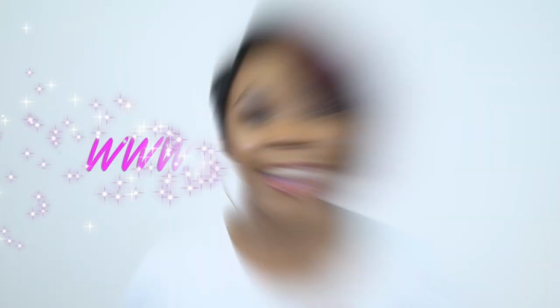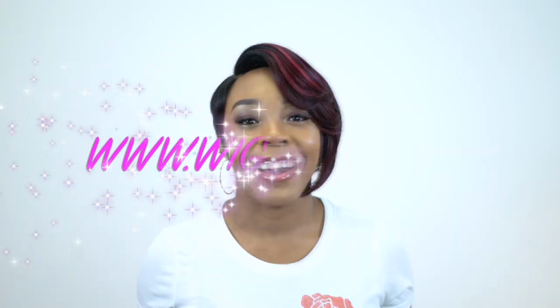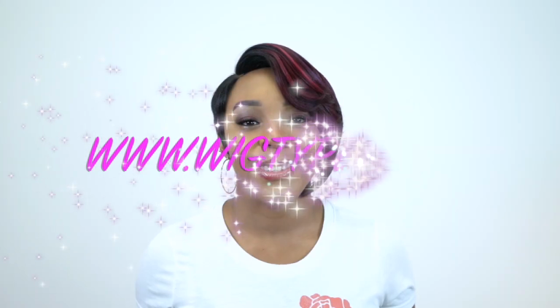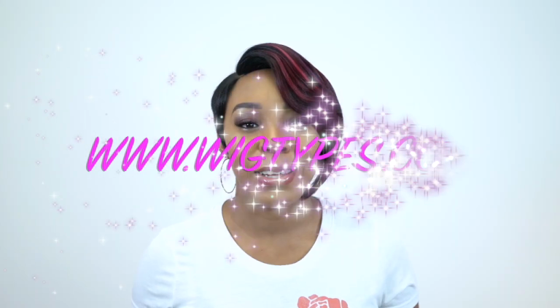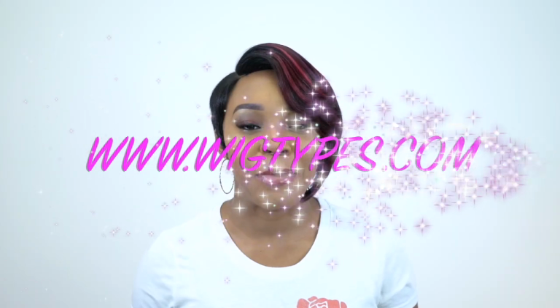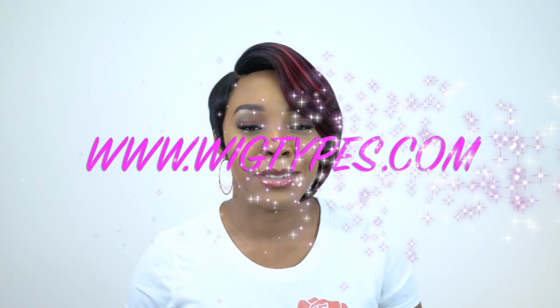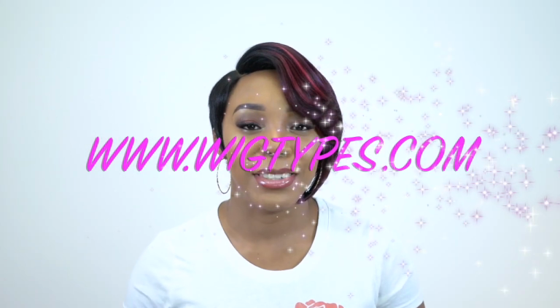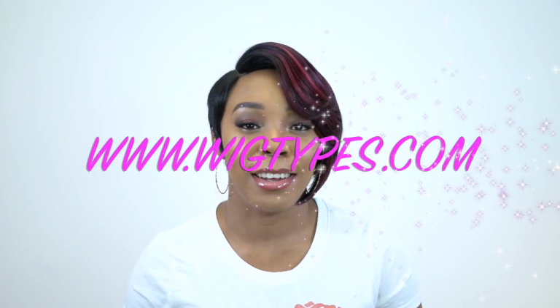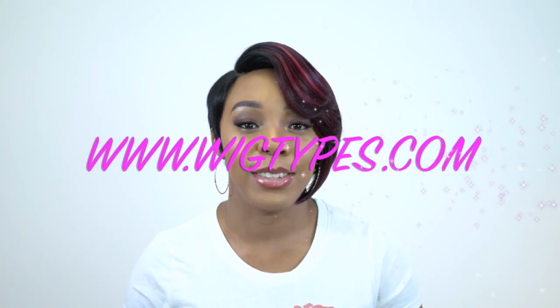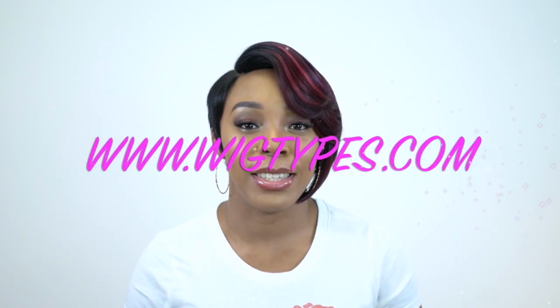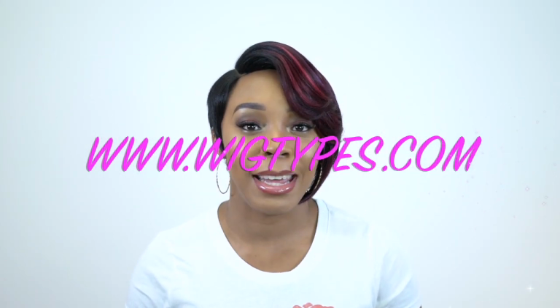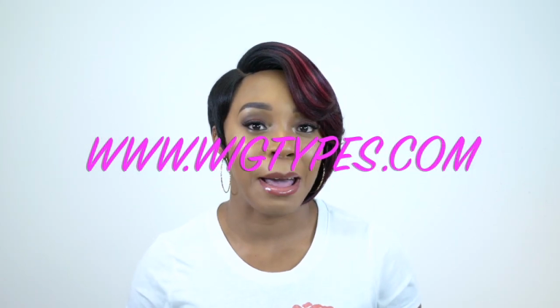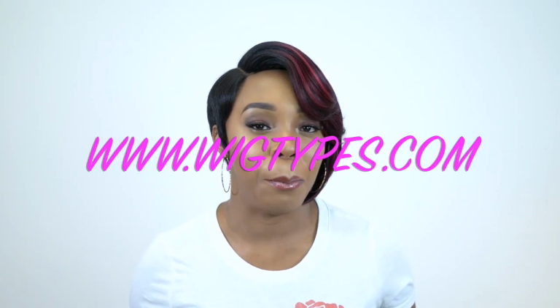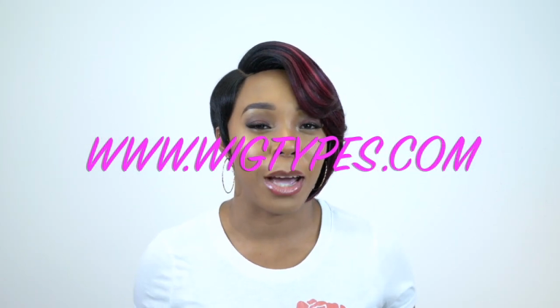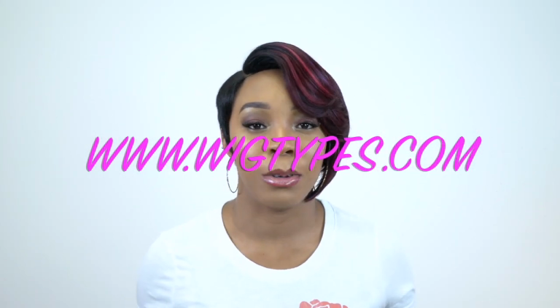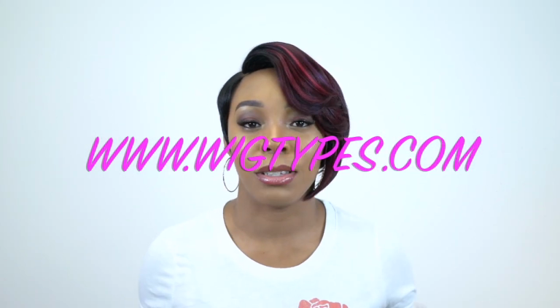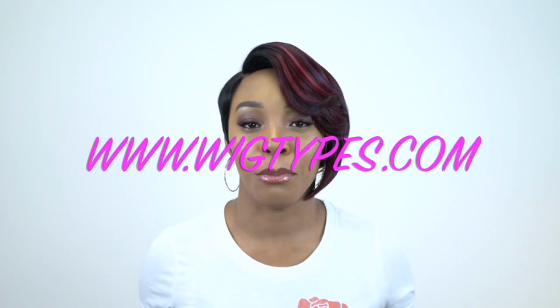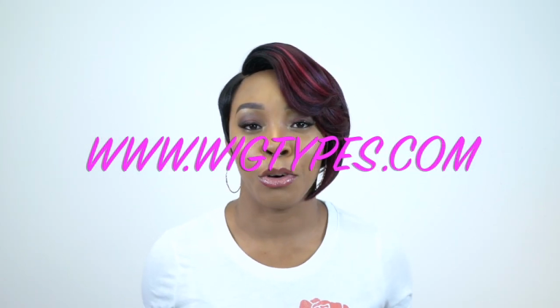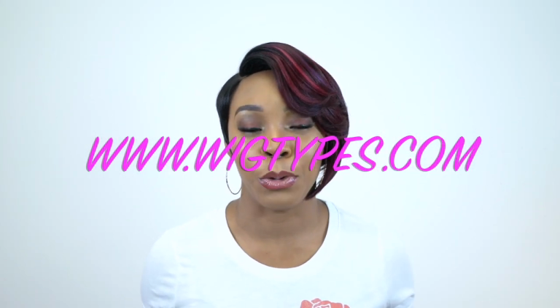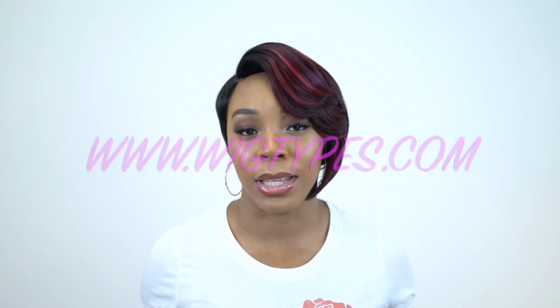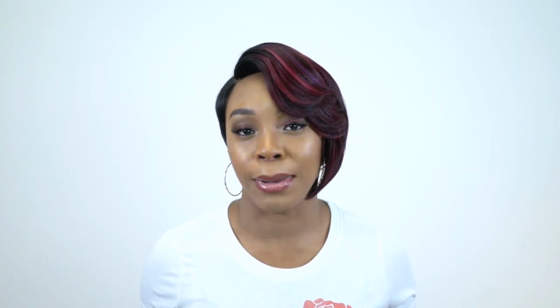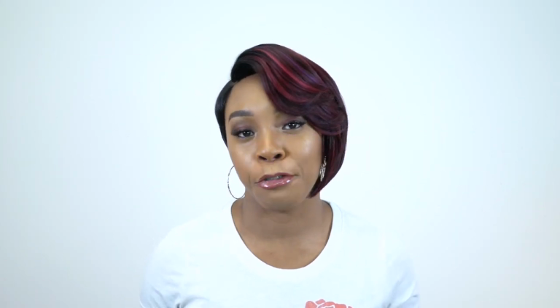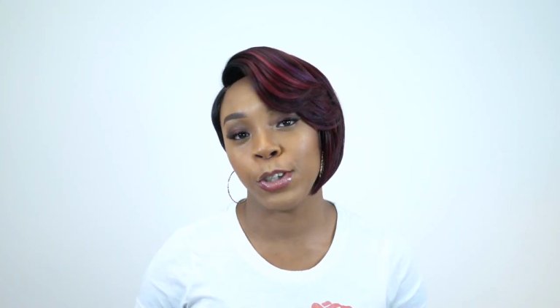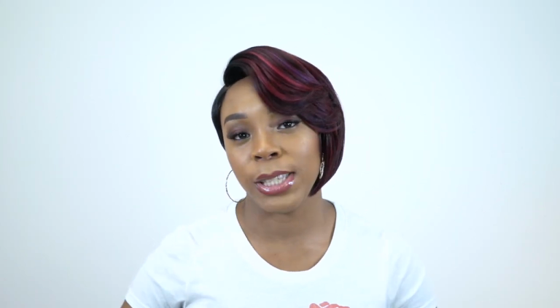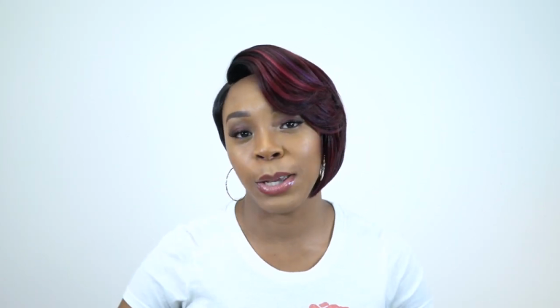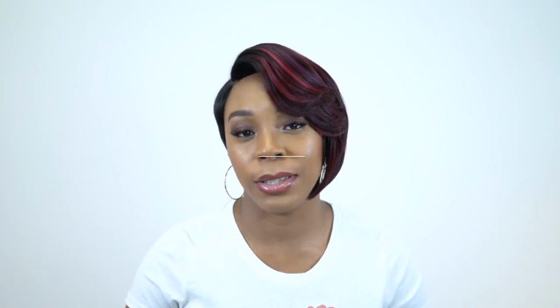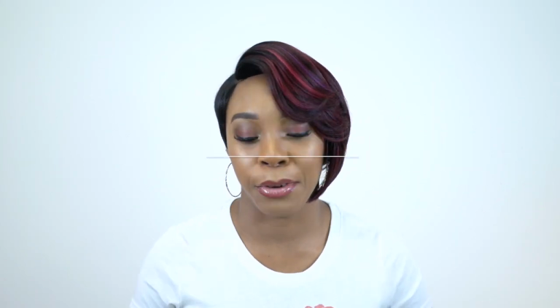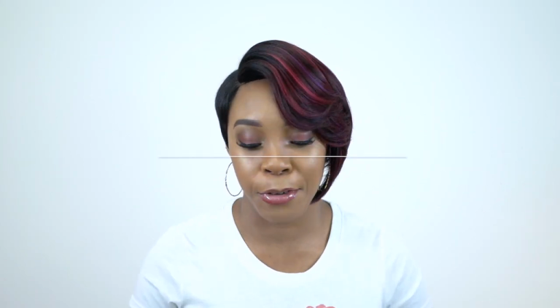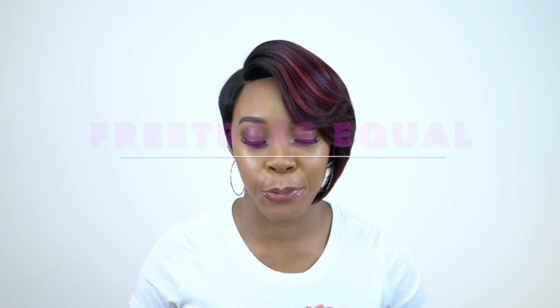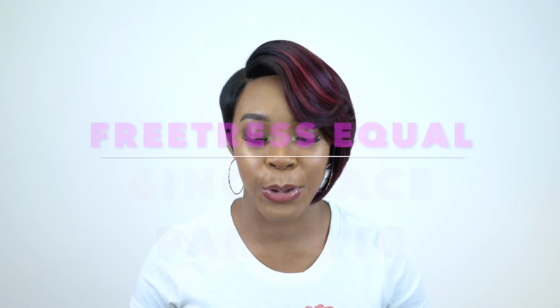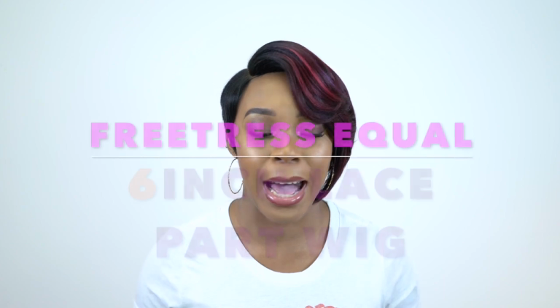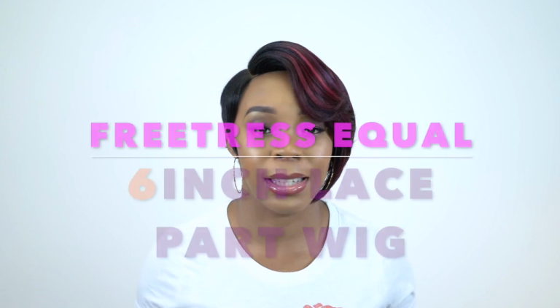Hey guys, welcome back to our channel. So today I'm back with some more Freetress Equal wigs to review for you guys.